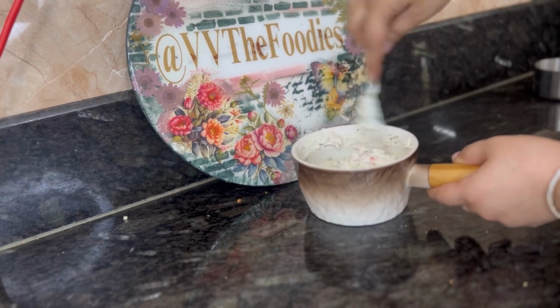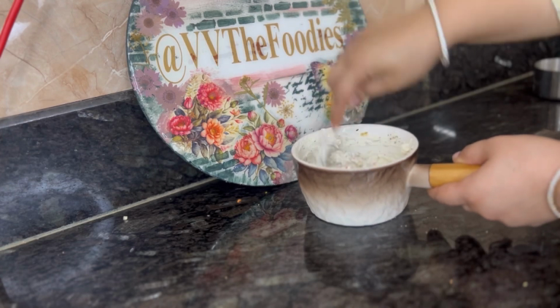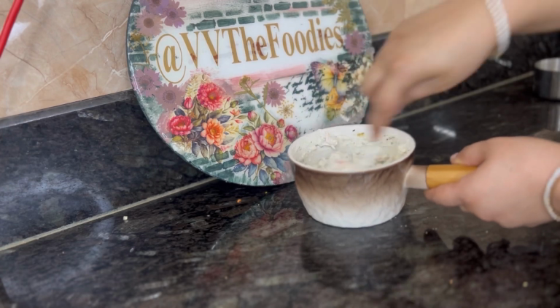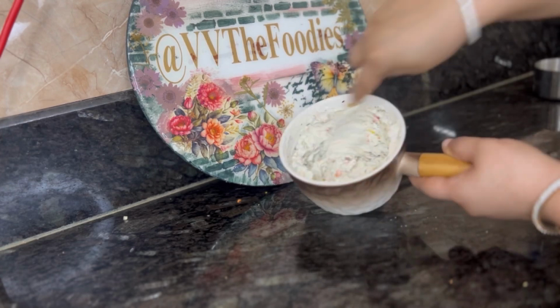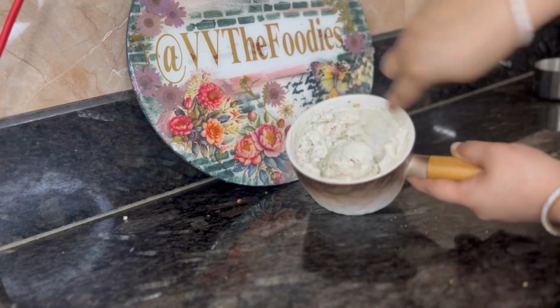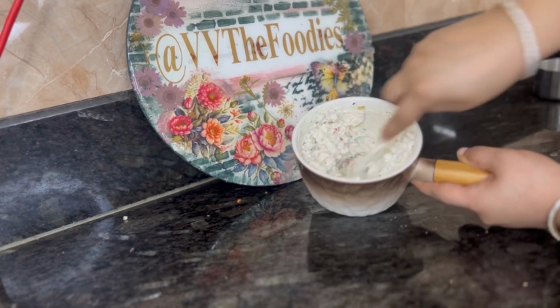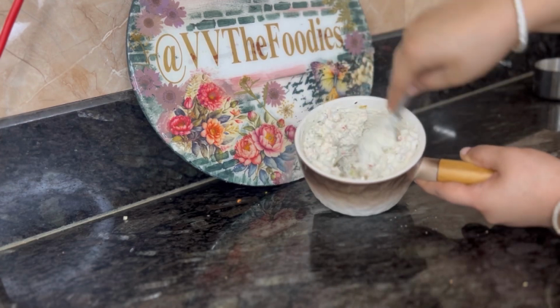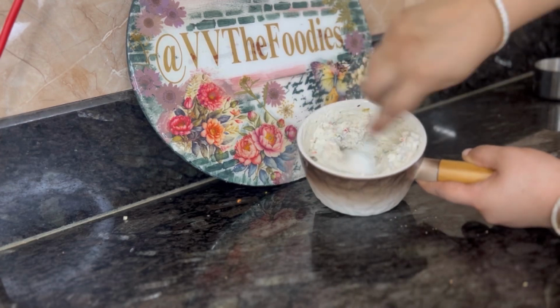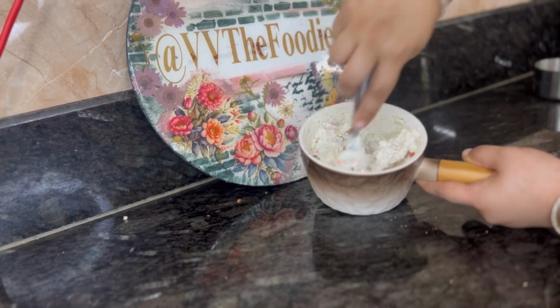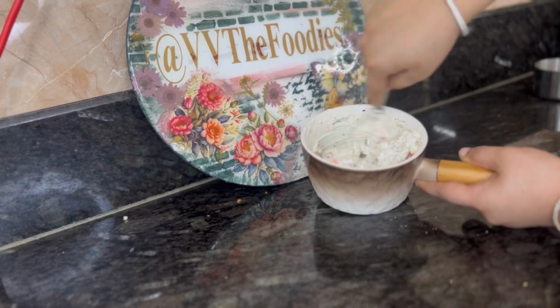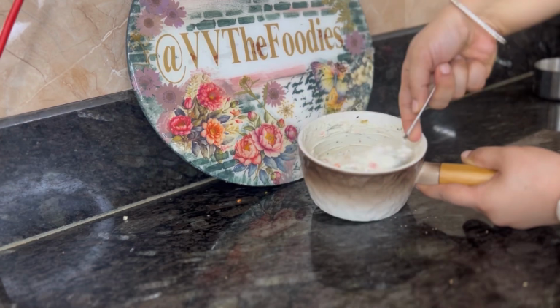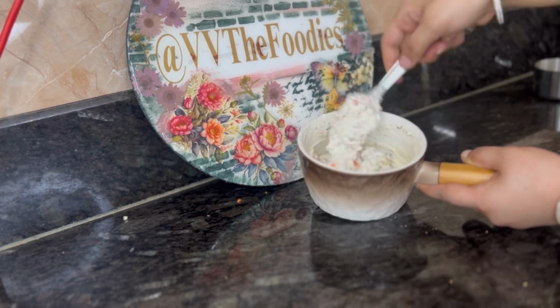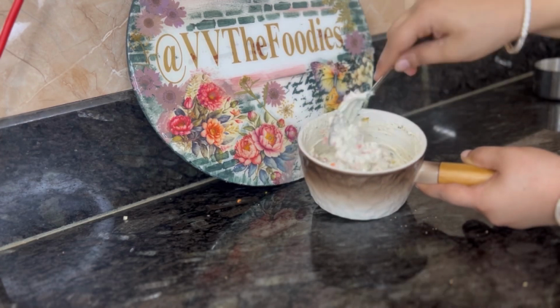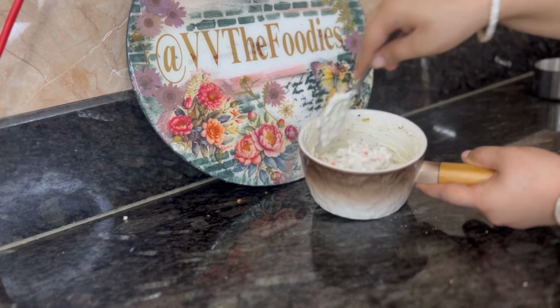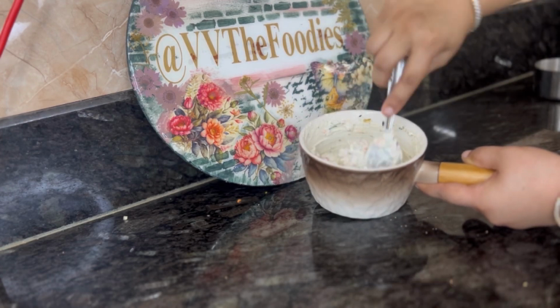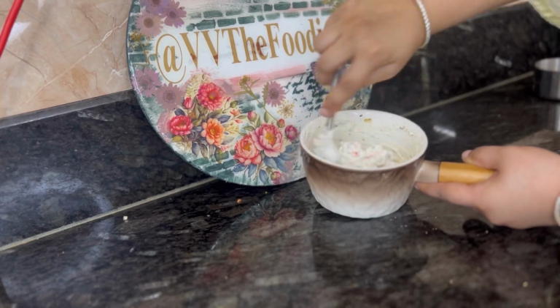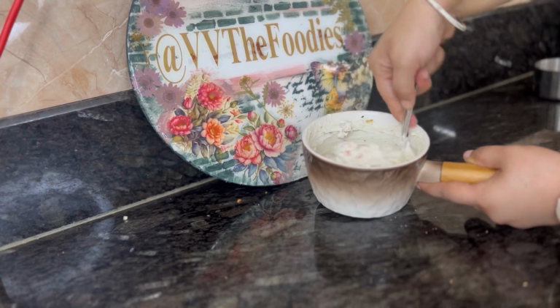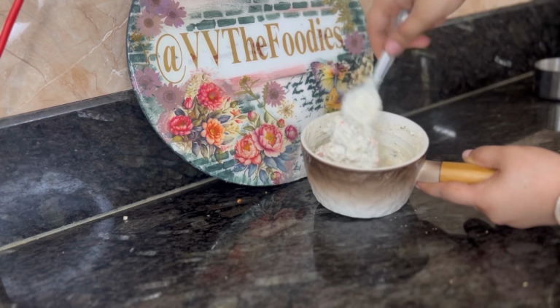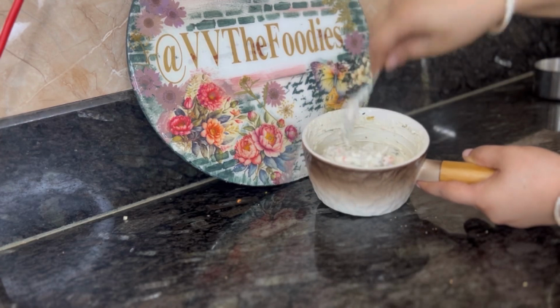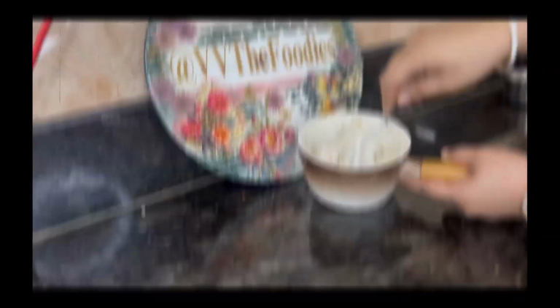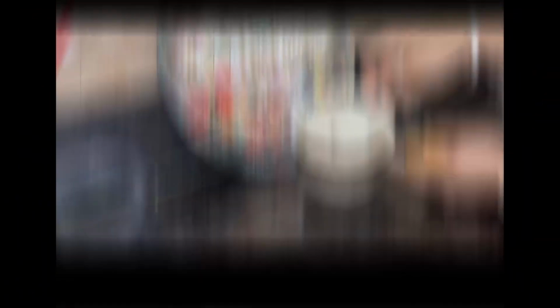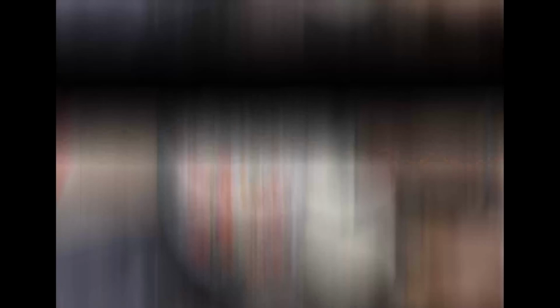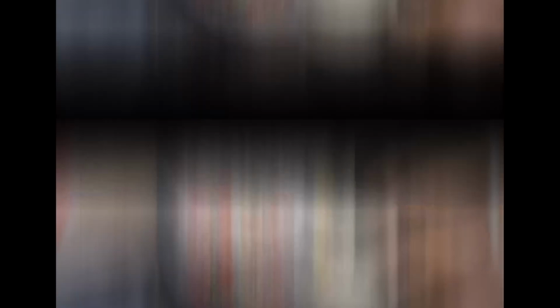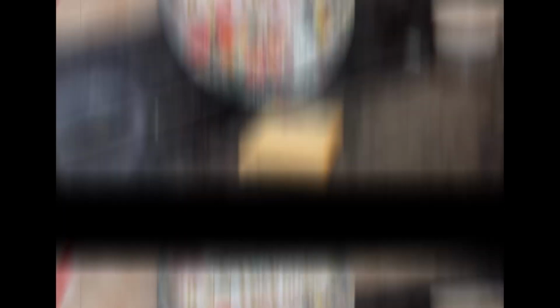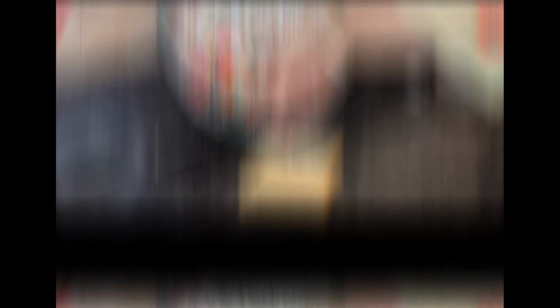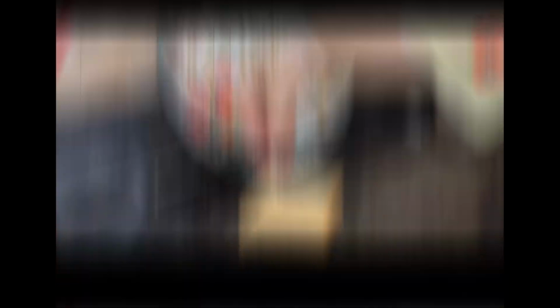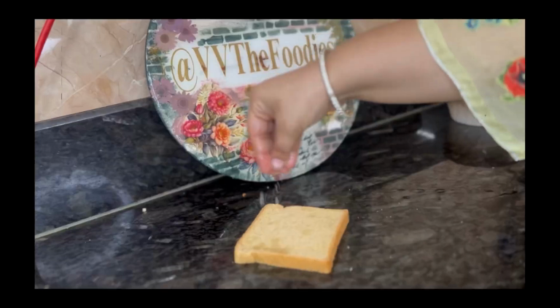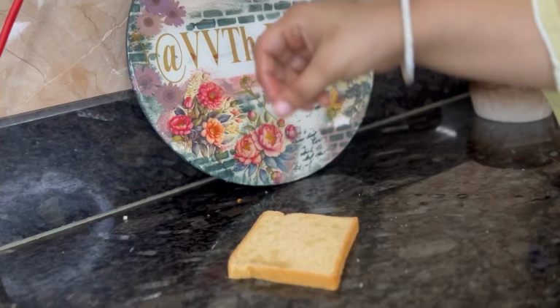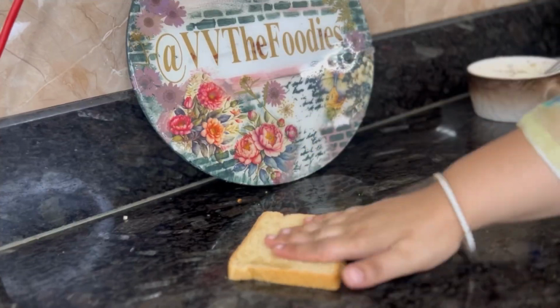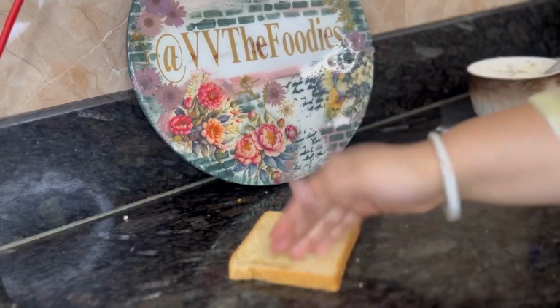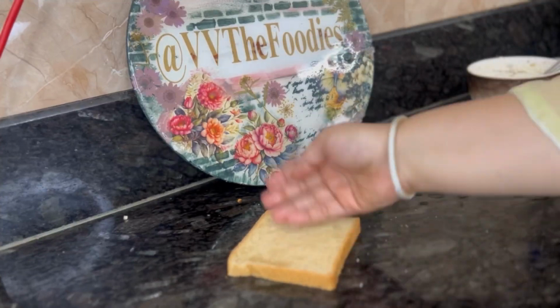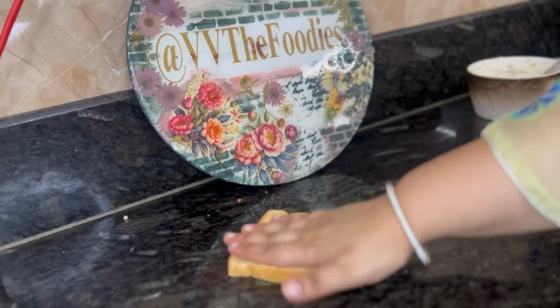If you want, you can add a little cheese, but I have avoided it.